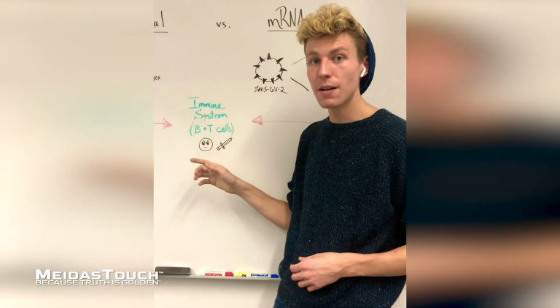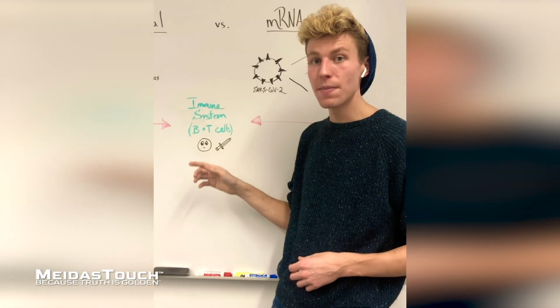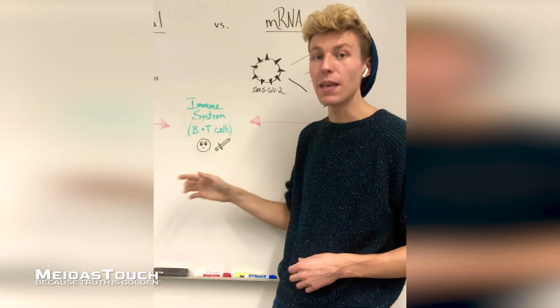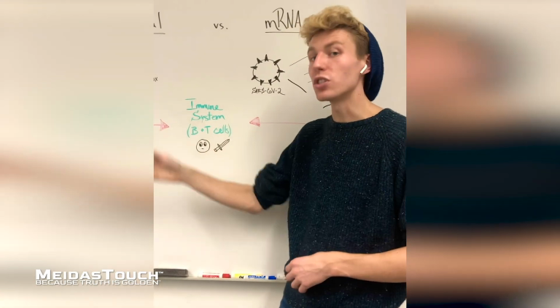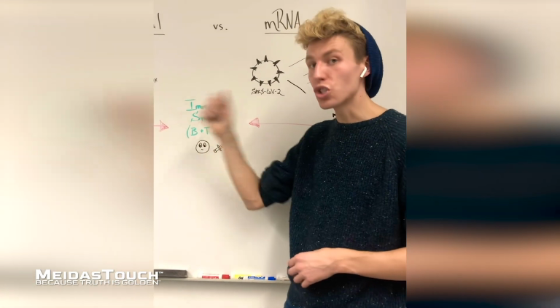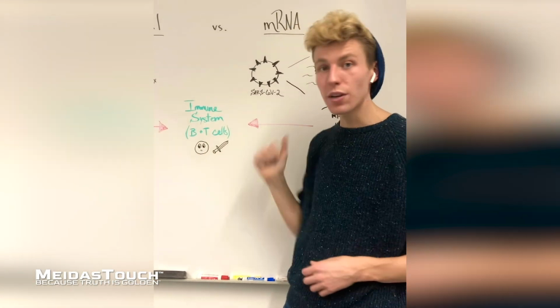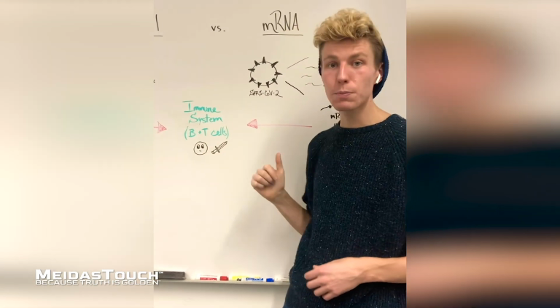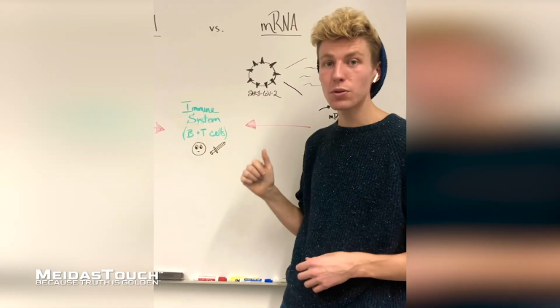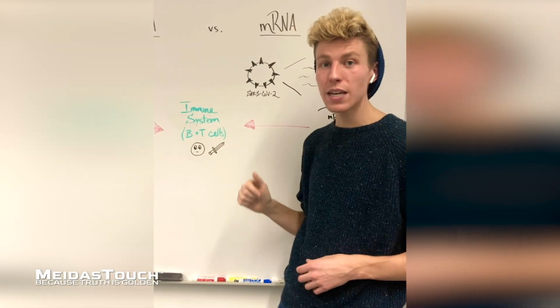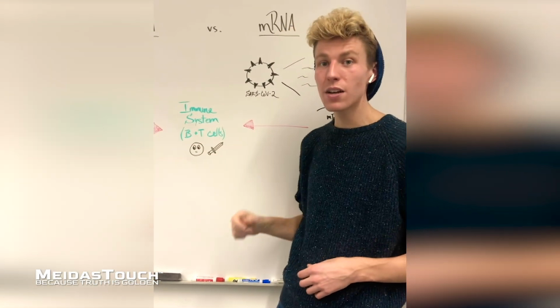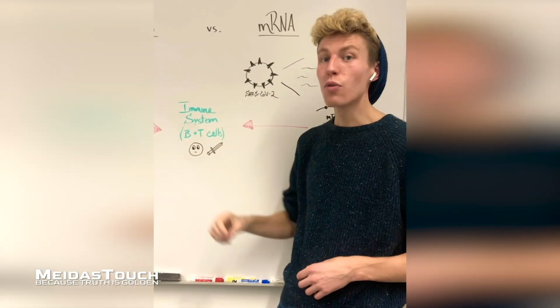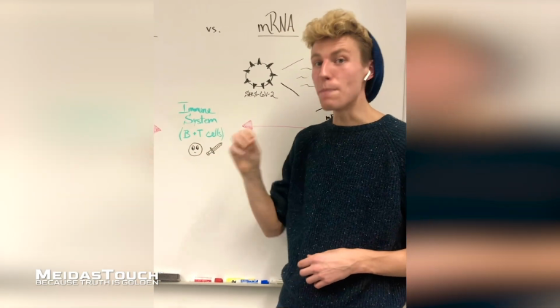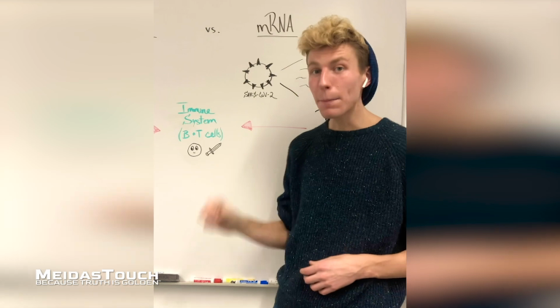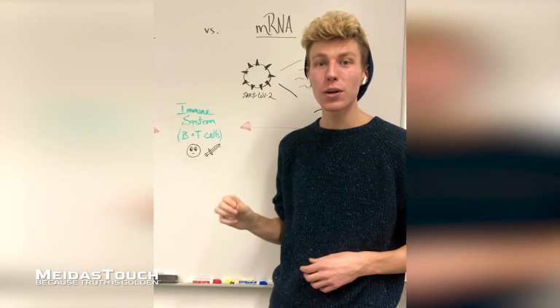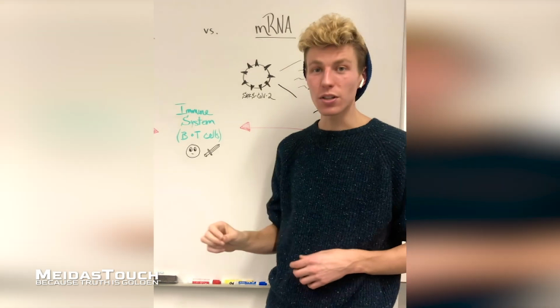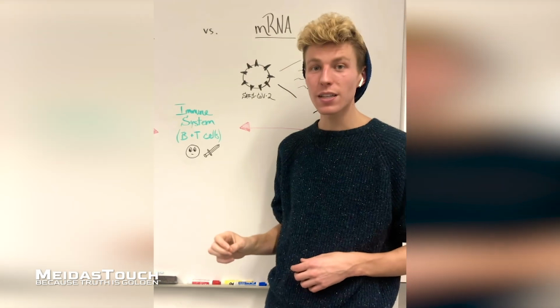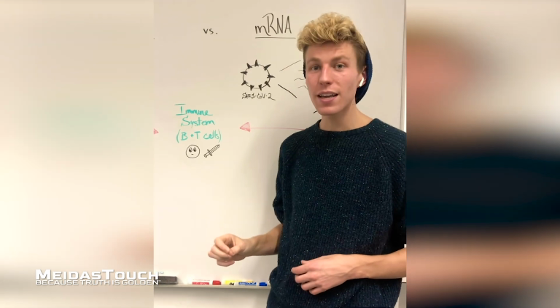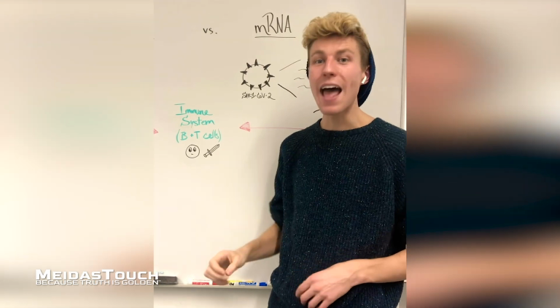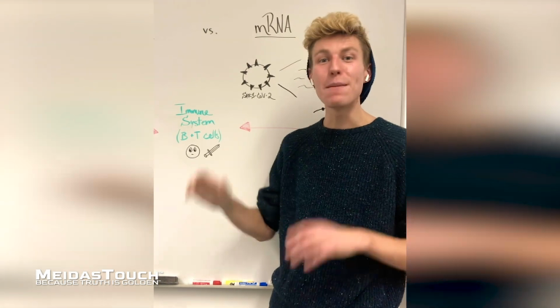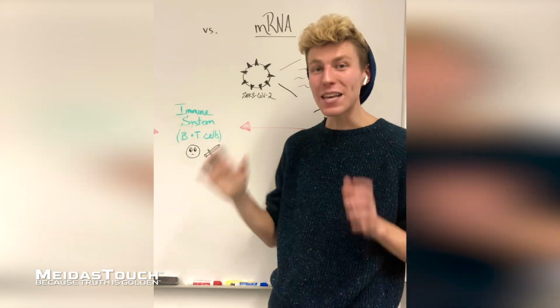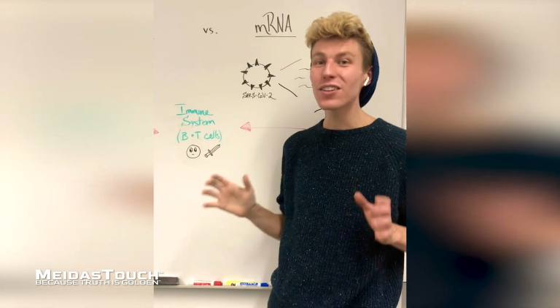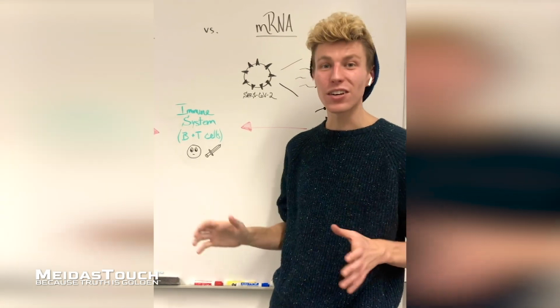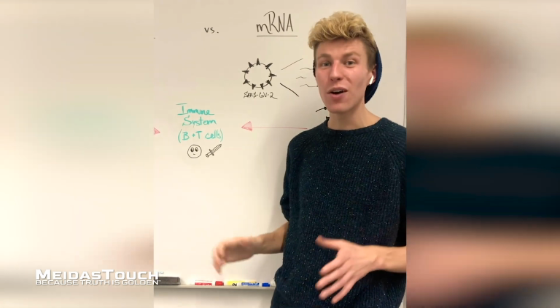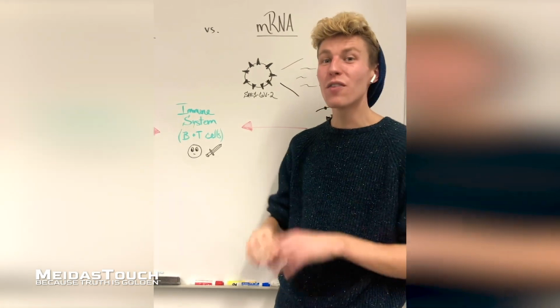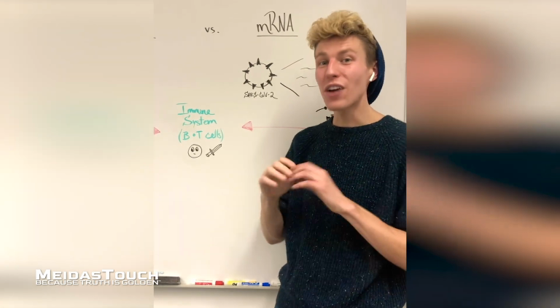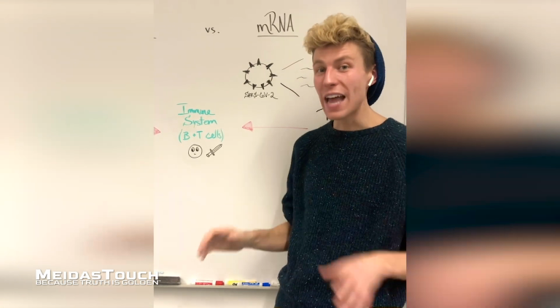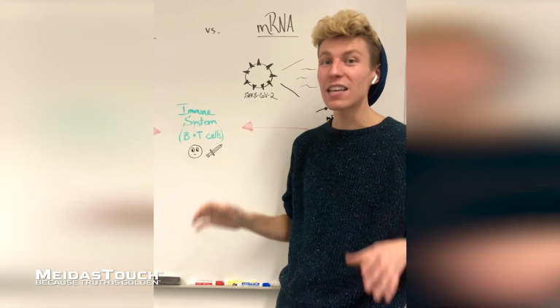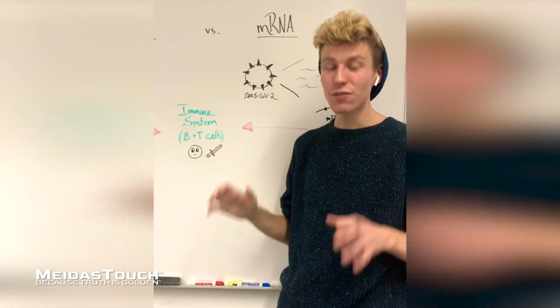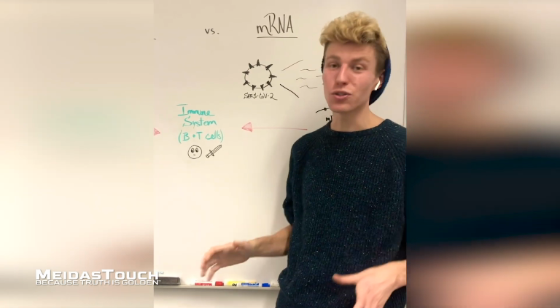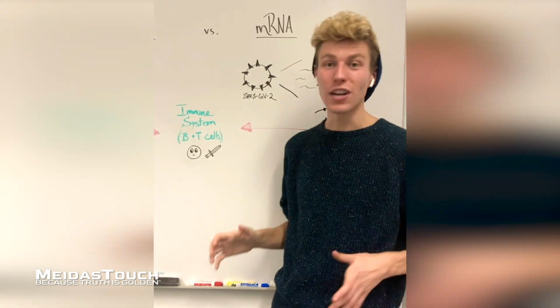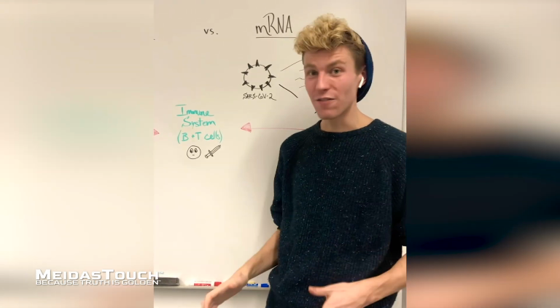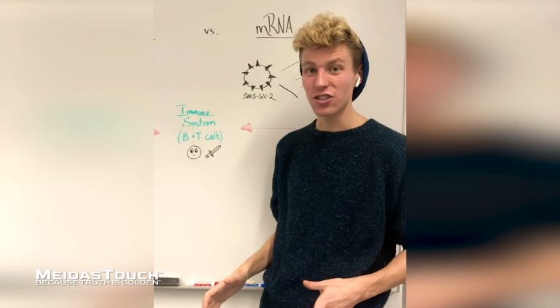They will destroy this protein, remember what it looks like, and then be on the lookout for any future infections.